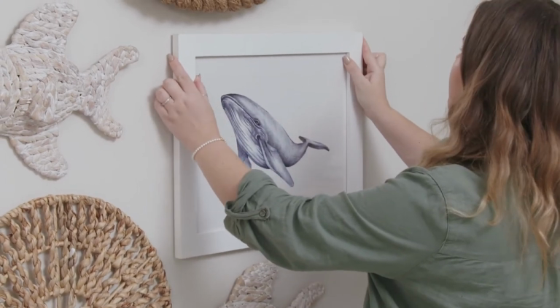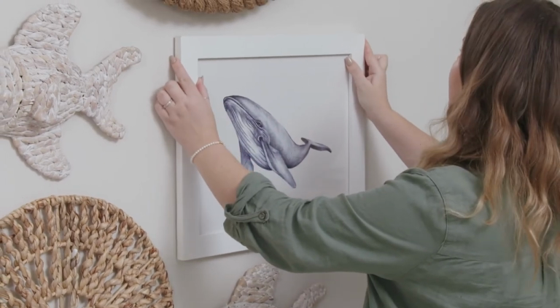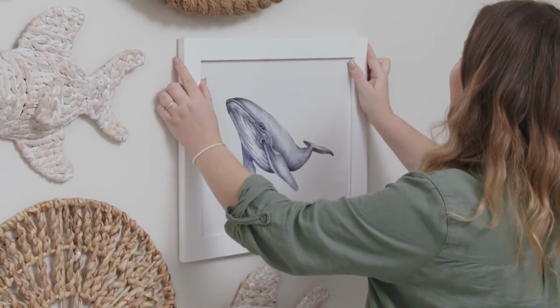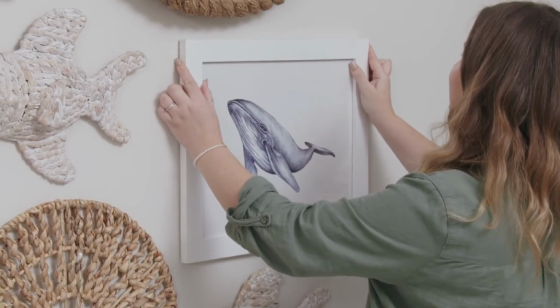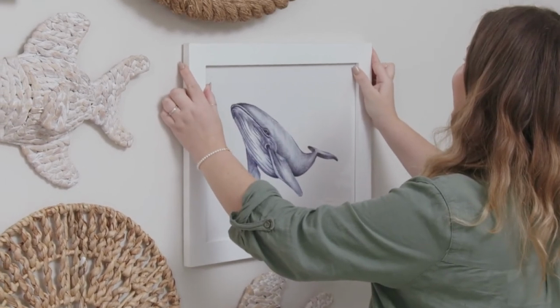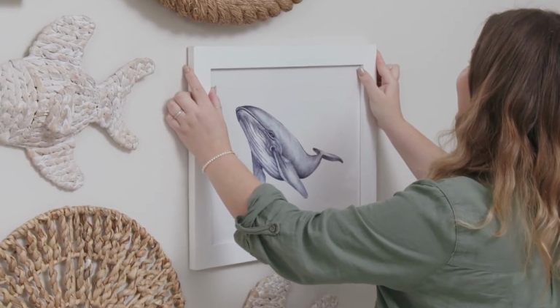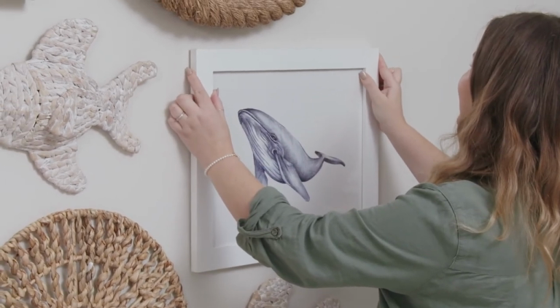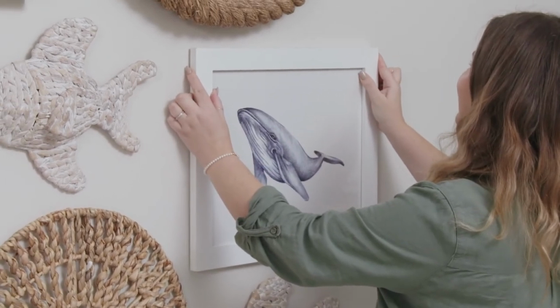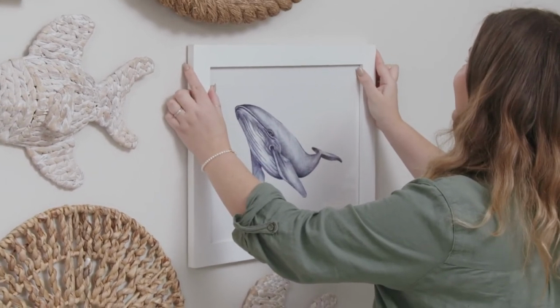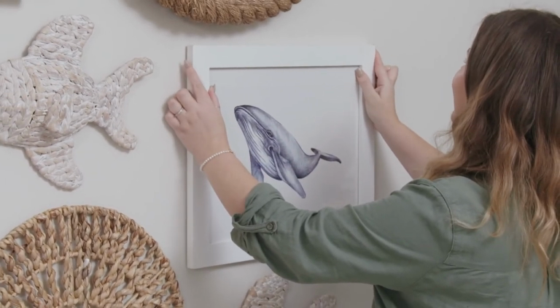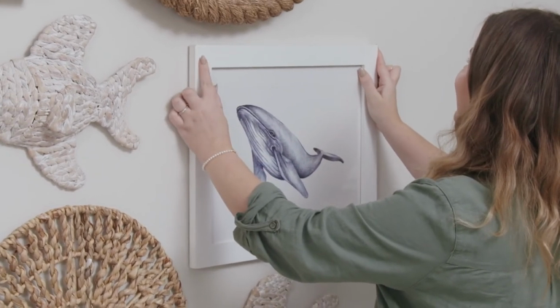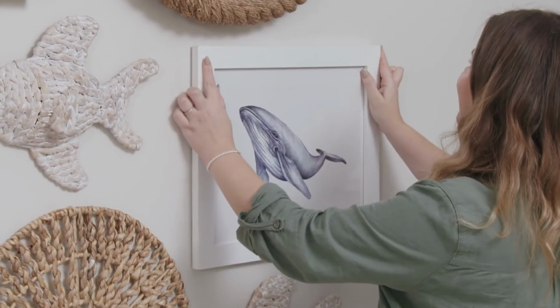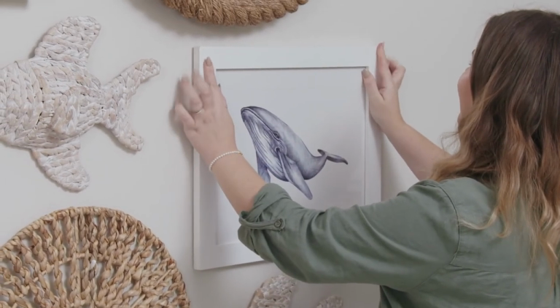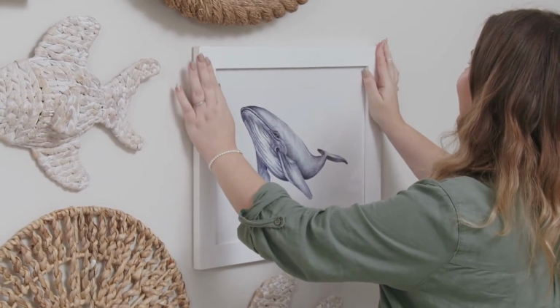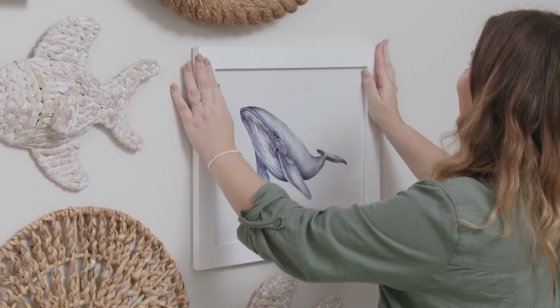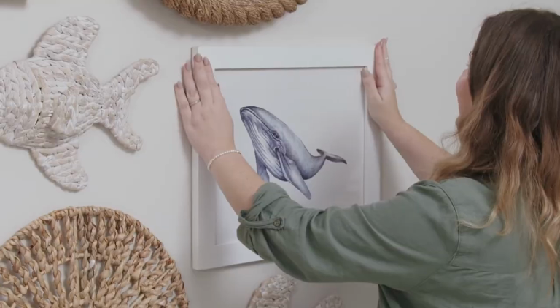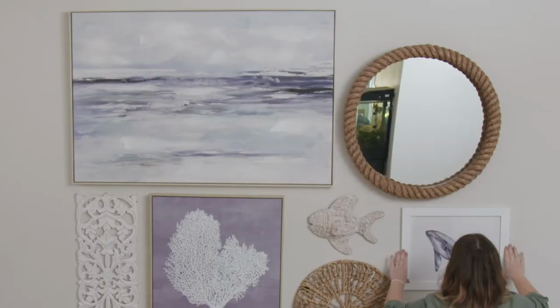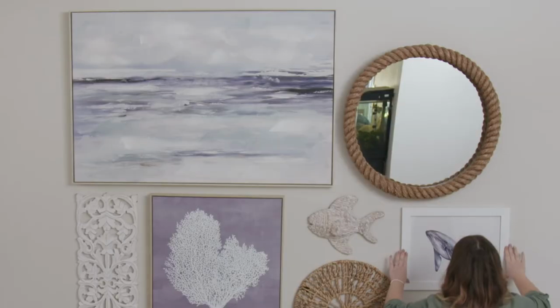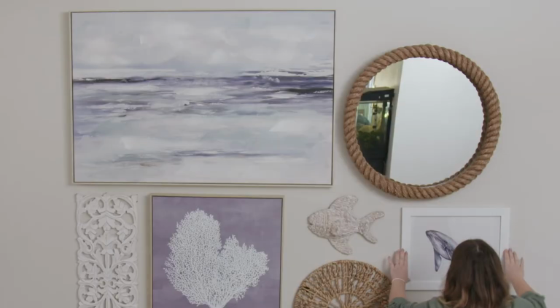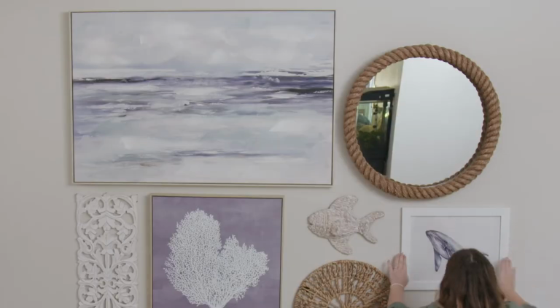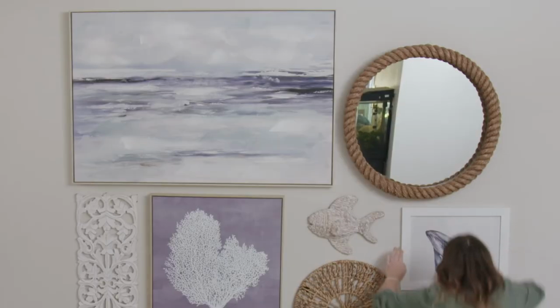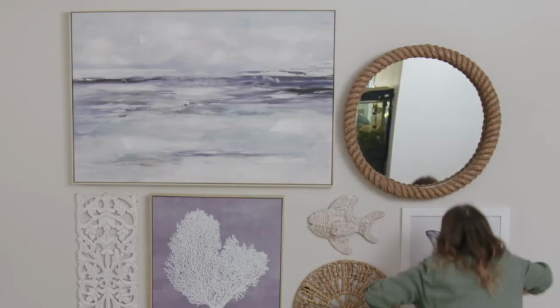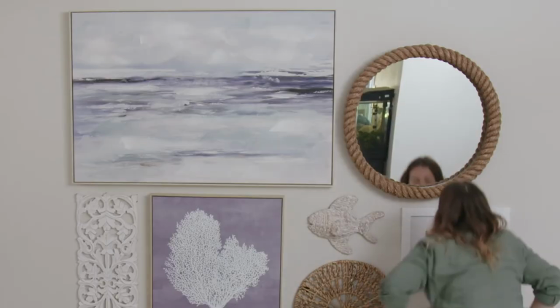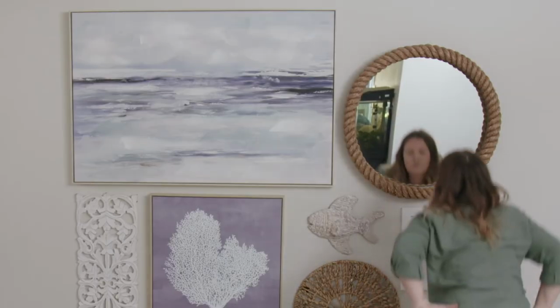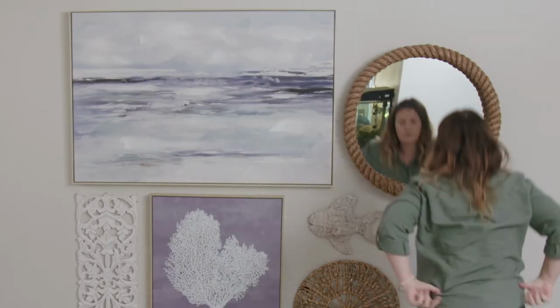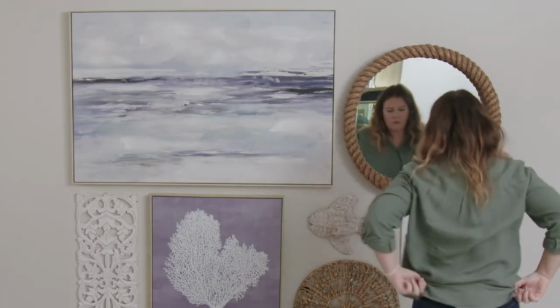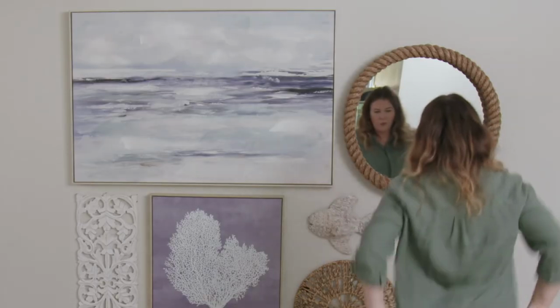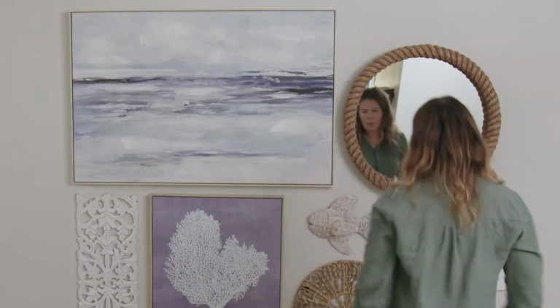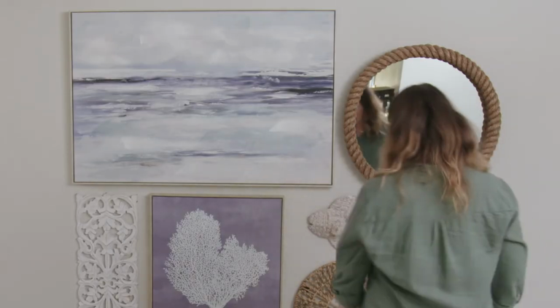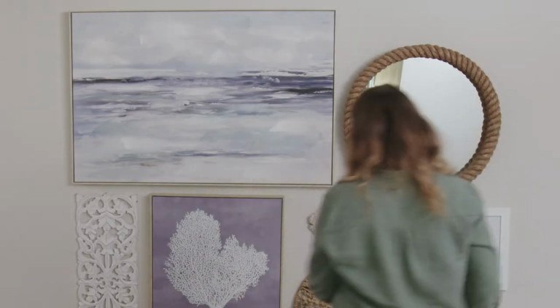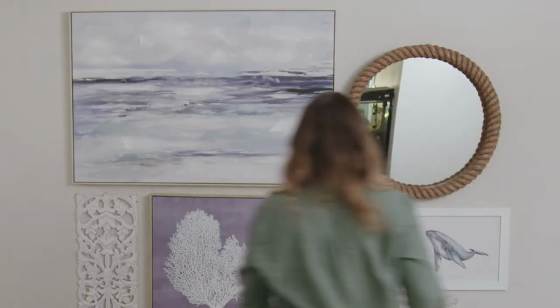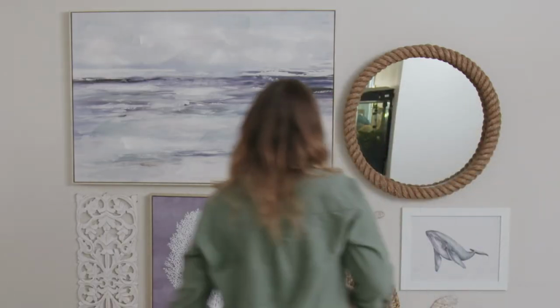To do this, we simply line up the picture with the strips and press until each pair of strips clicks back into place — and job done.